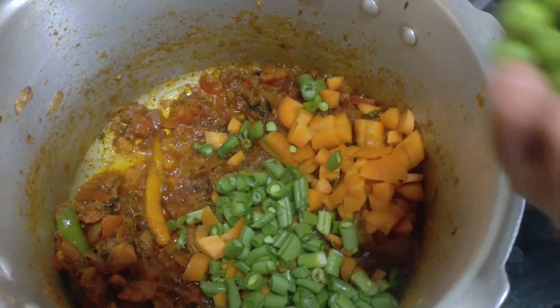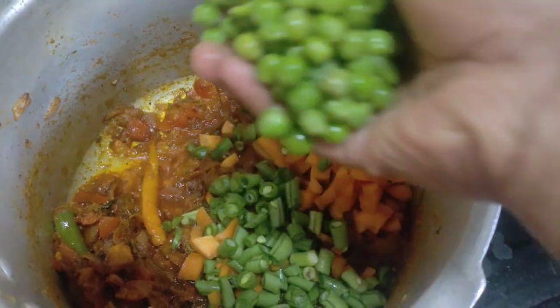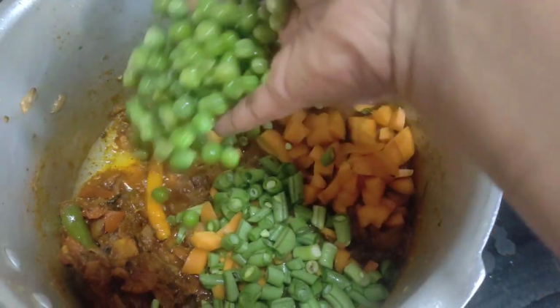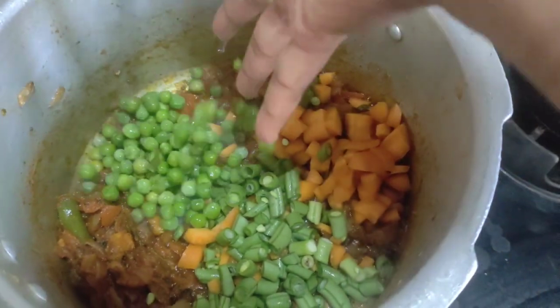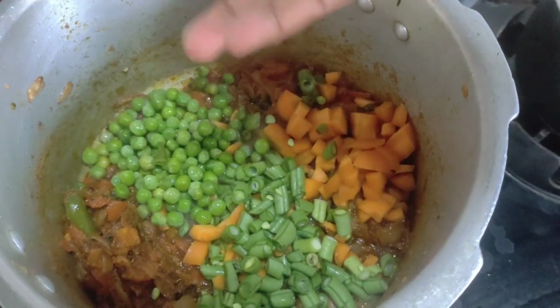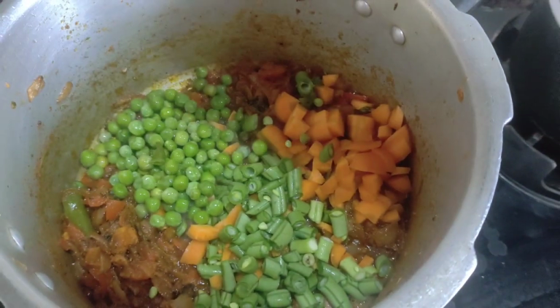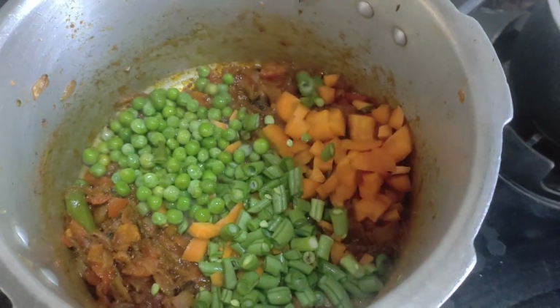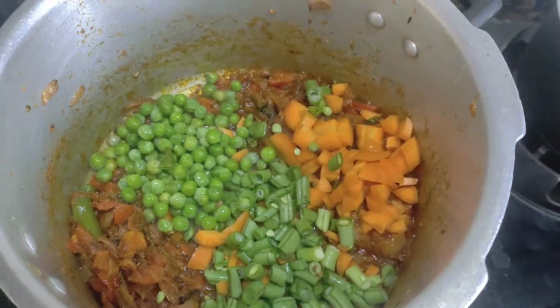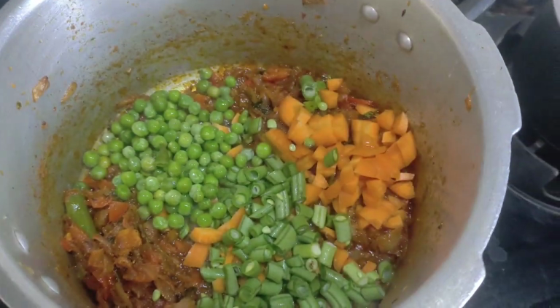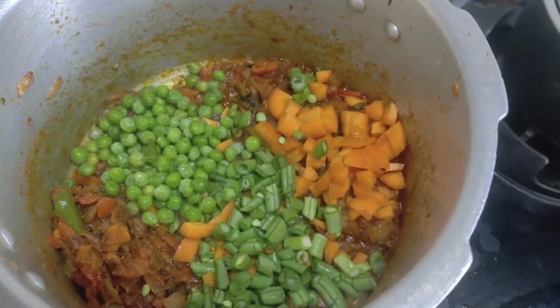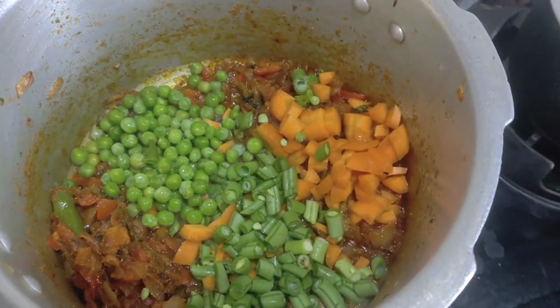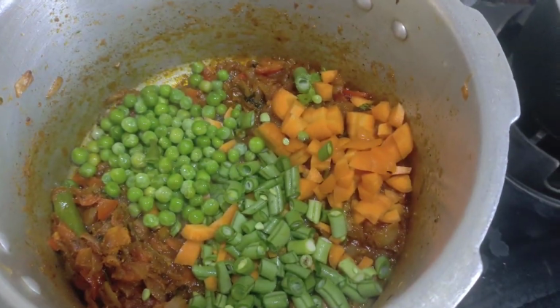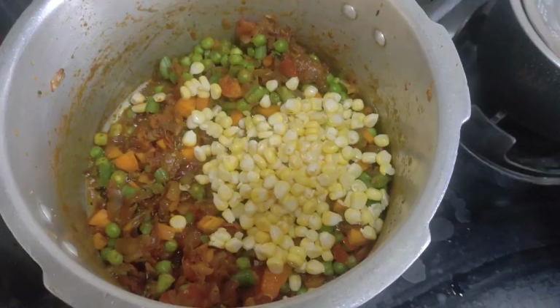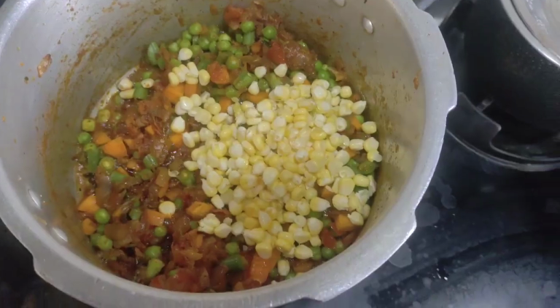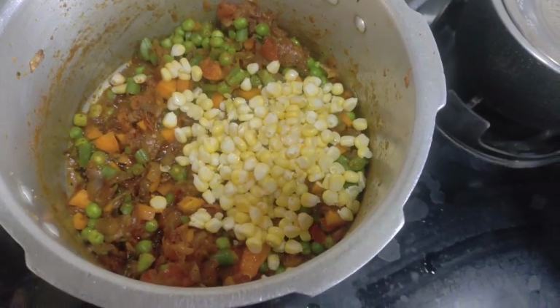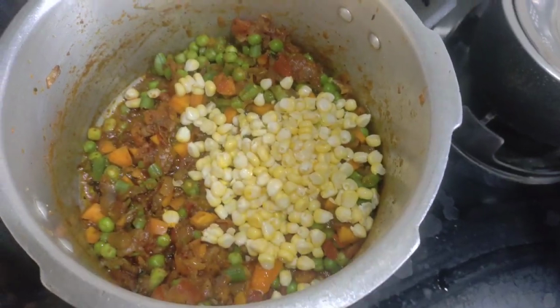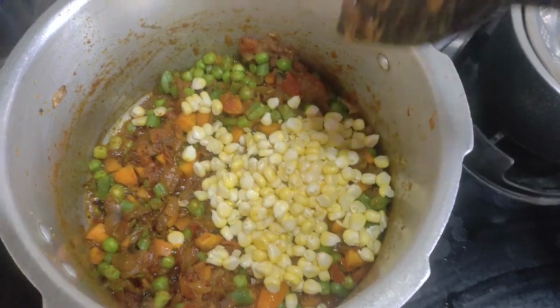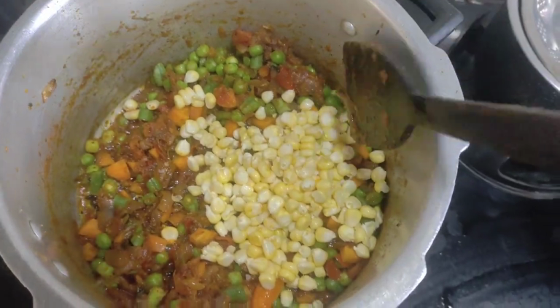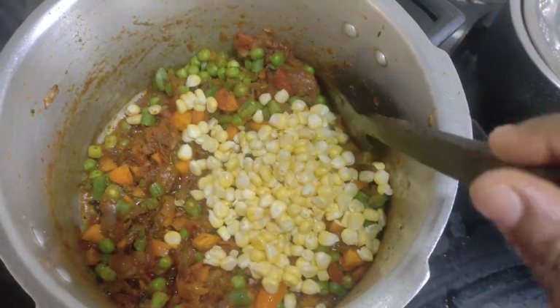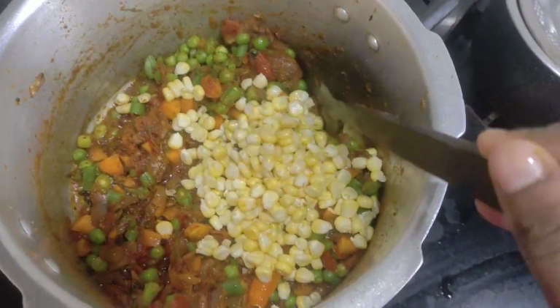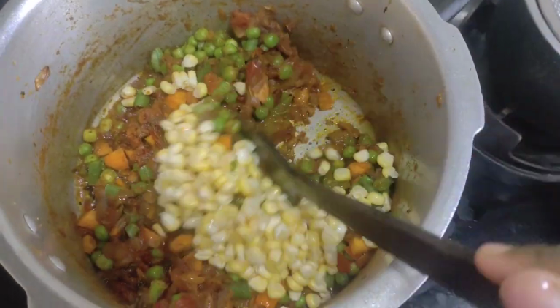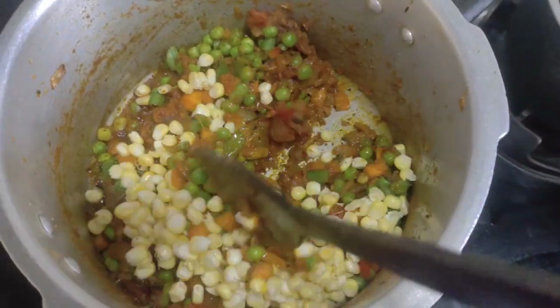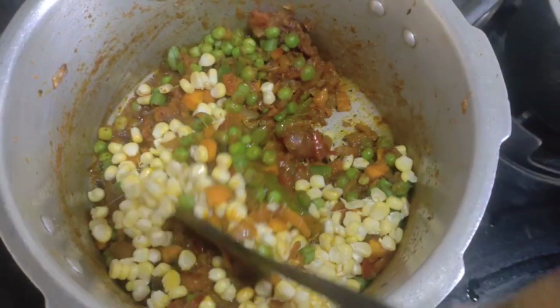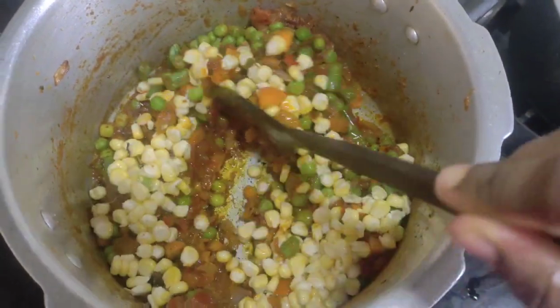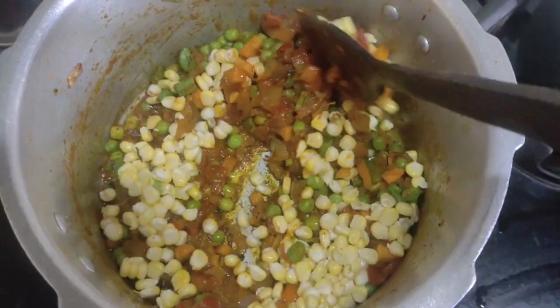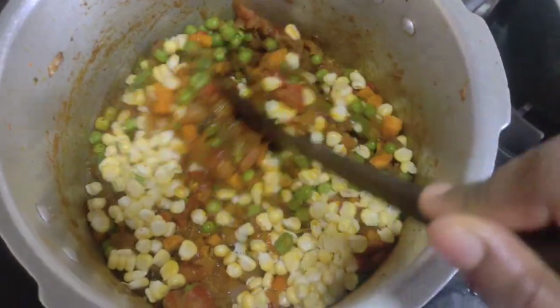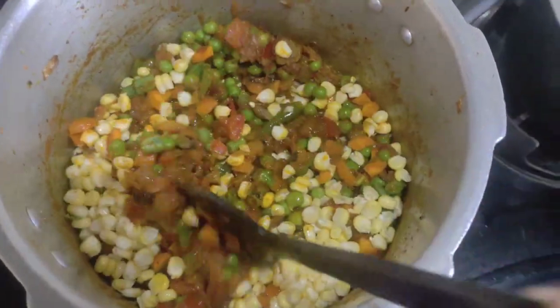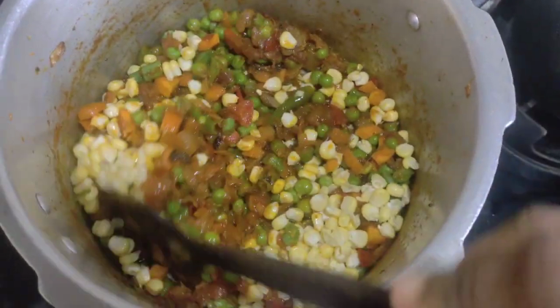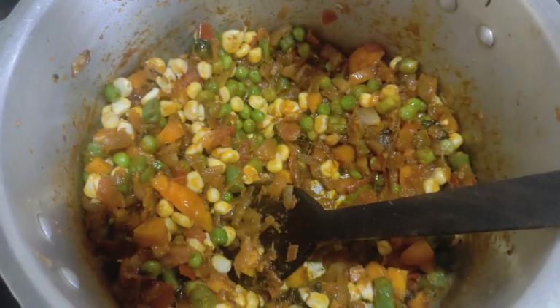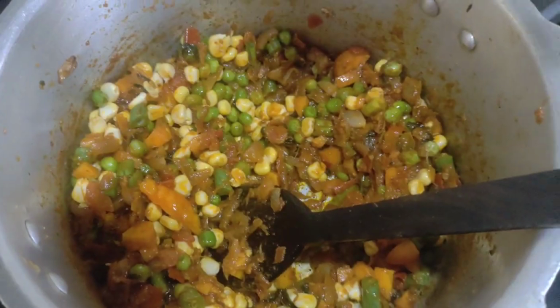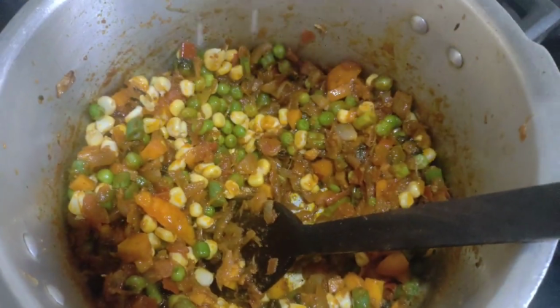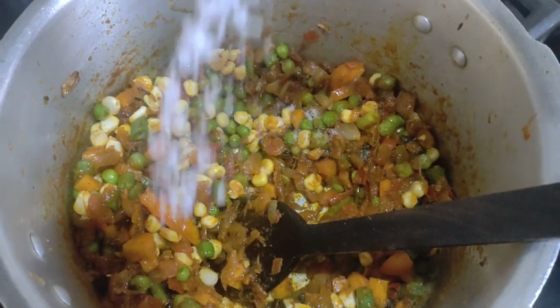Carrot, beans, green peas, and corn — these are 4 vegetables. Potato is very good too.